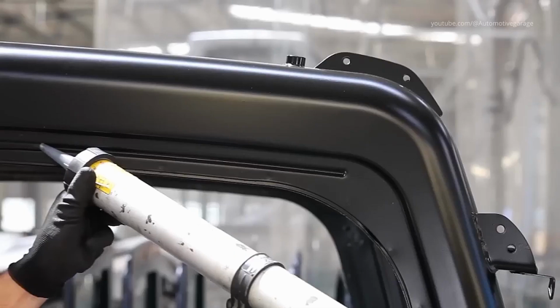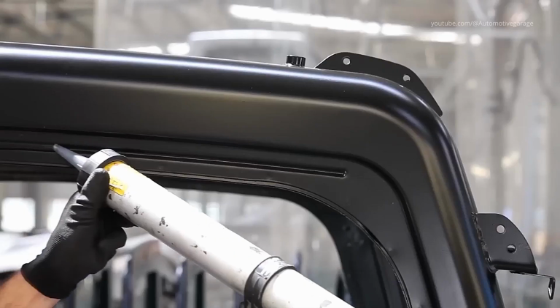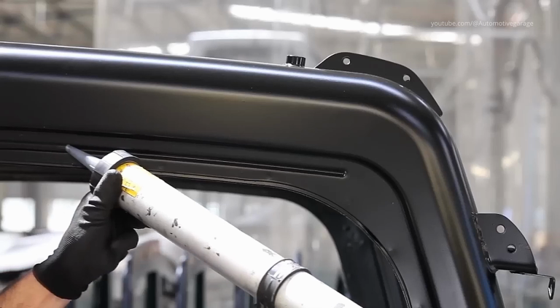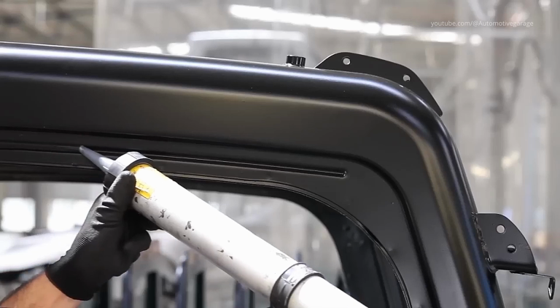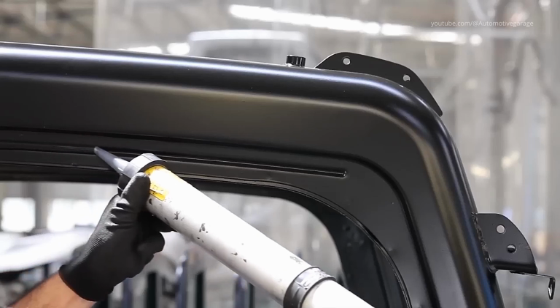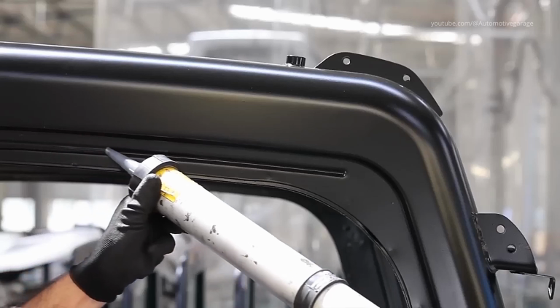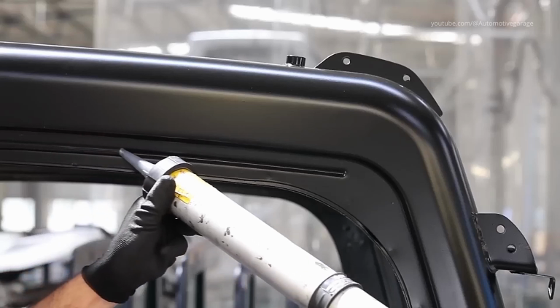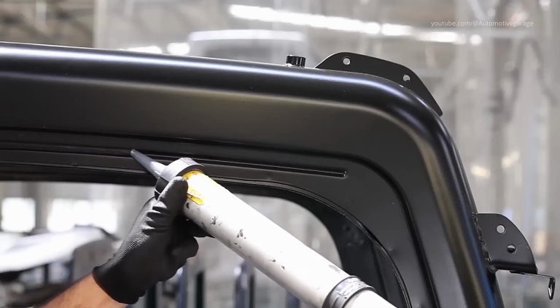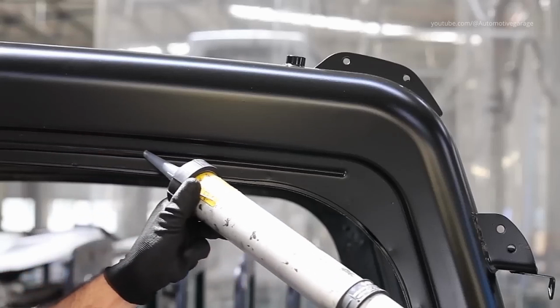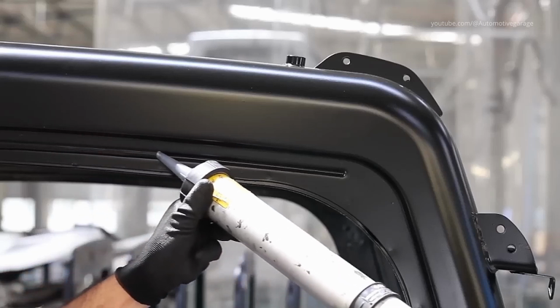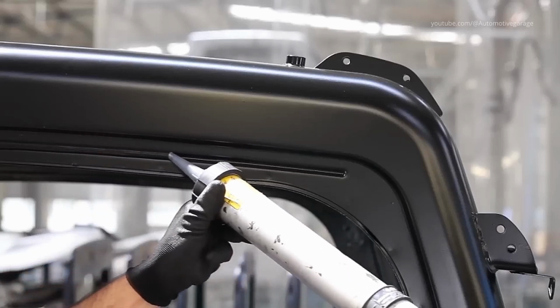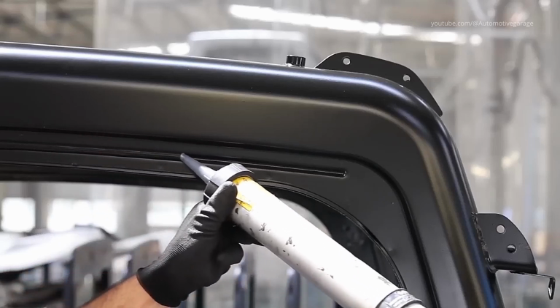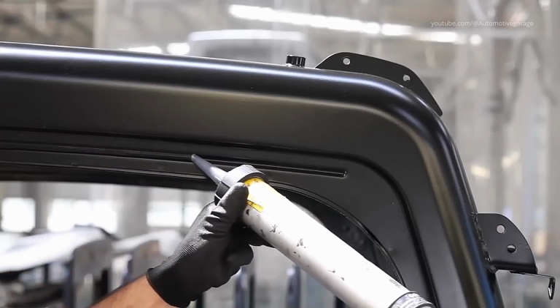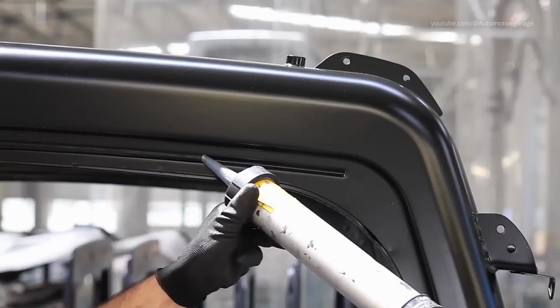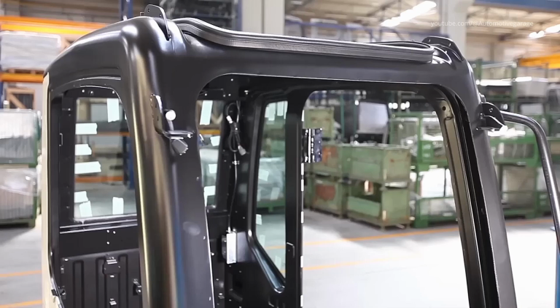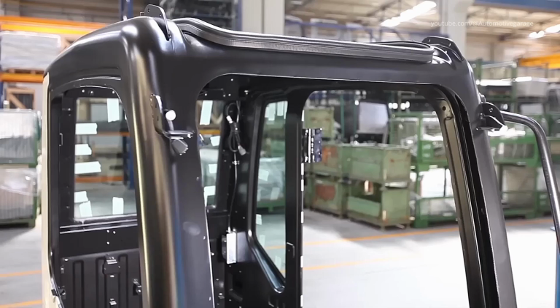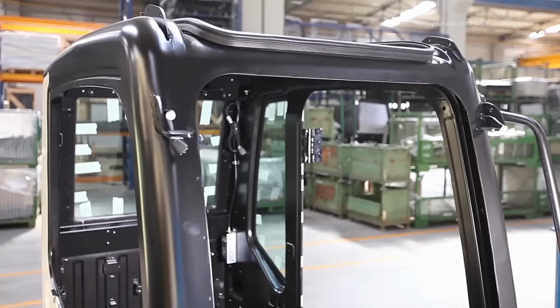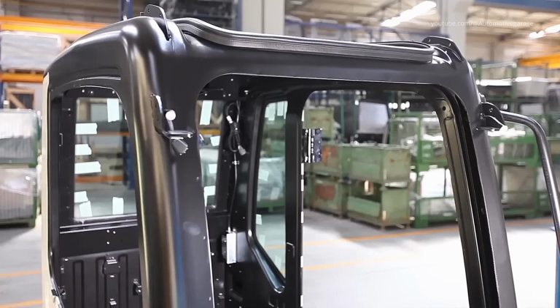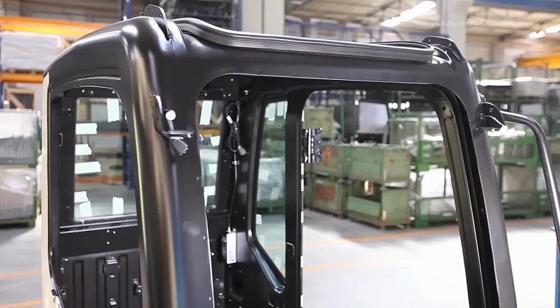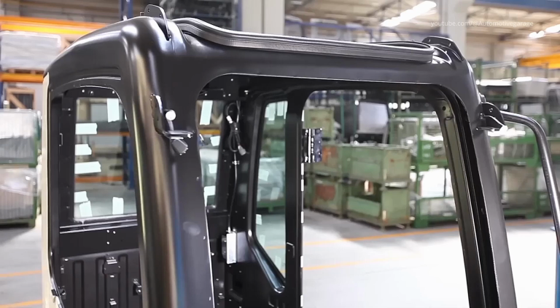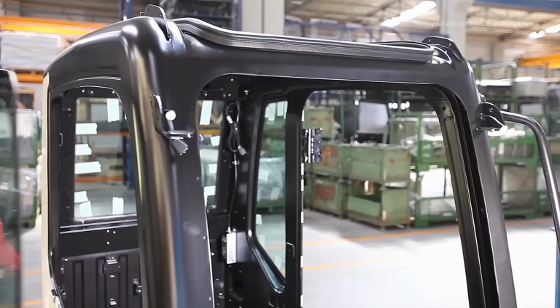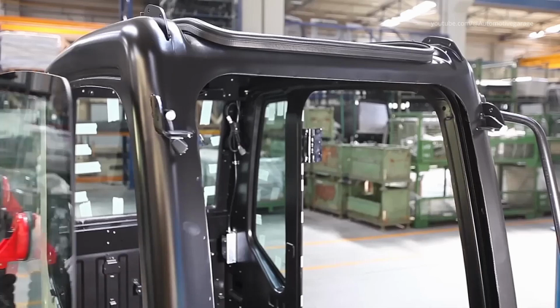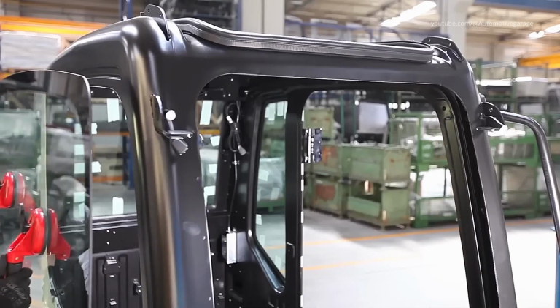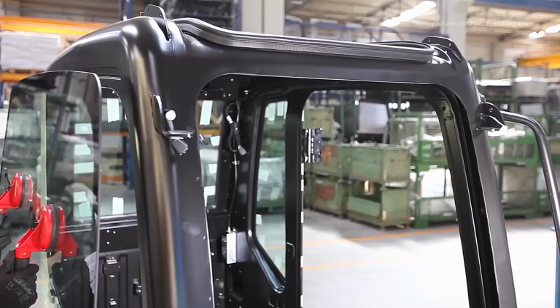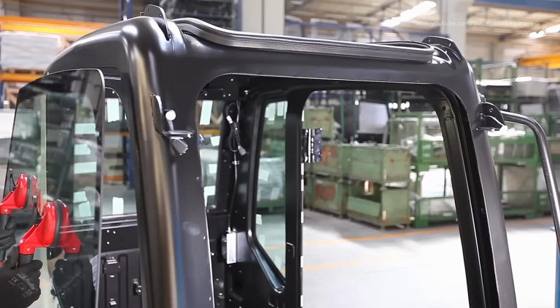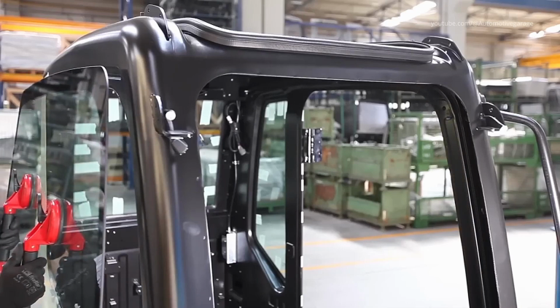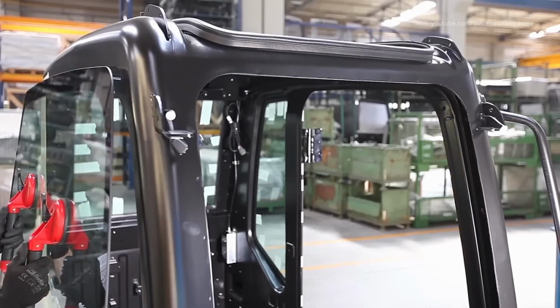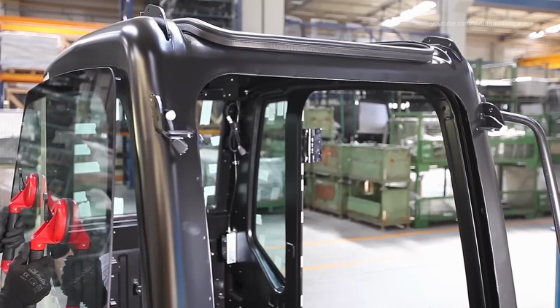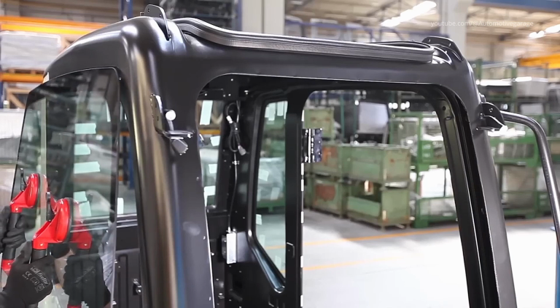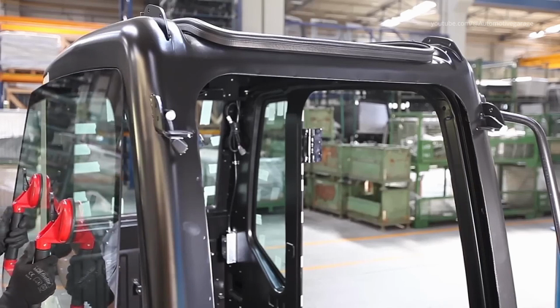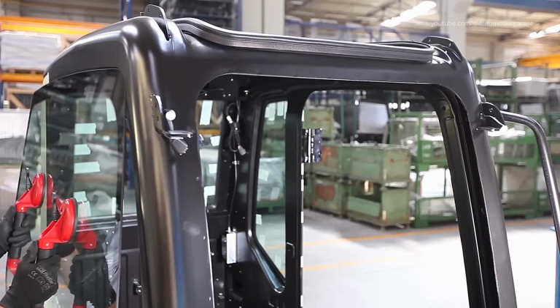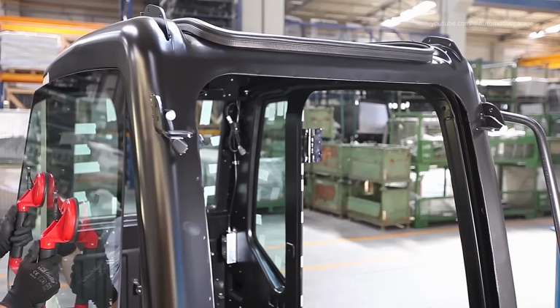The fully assembled cab, a product of its own dedicated production line, is a marvel of ergonomics and technology.